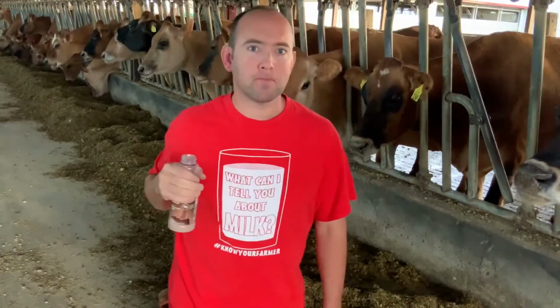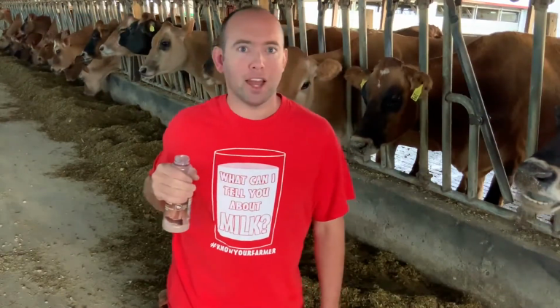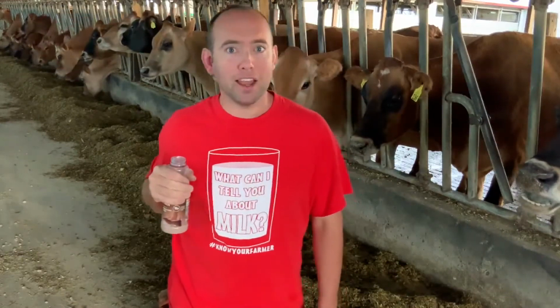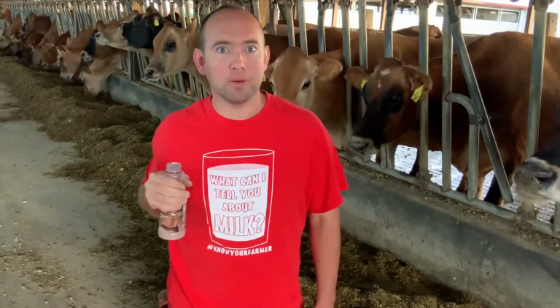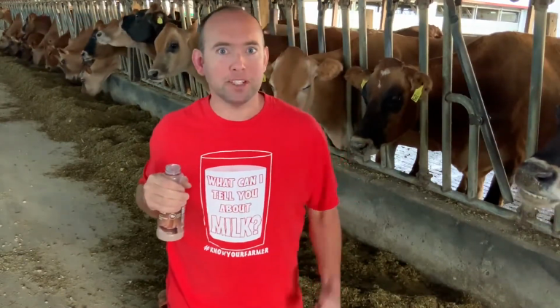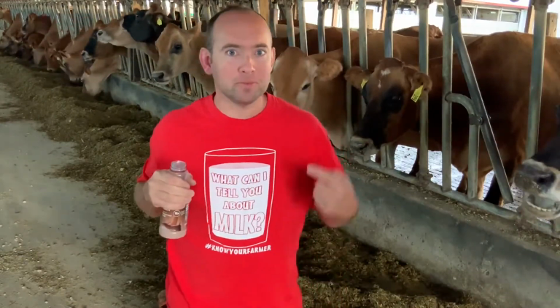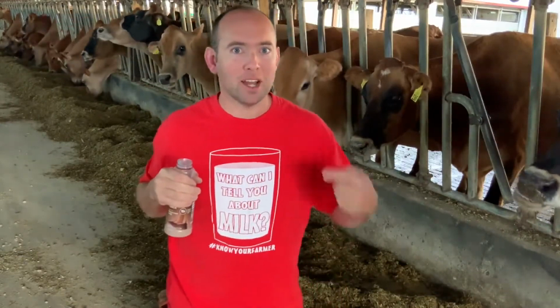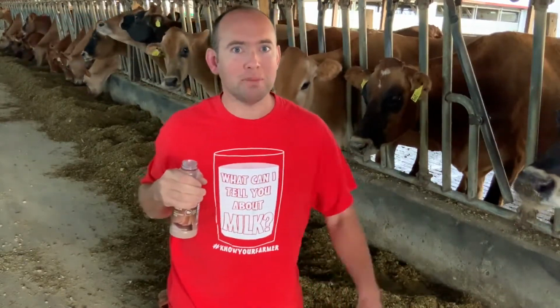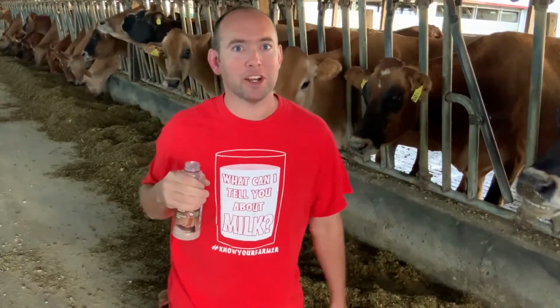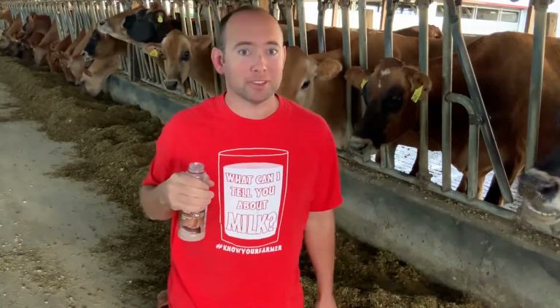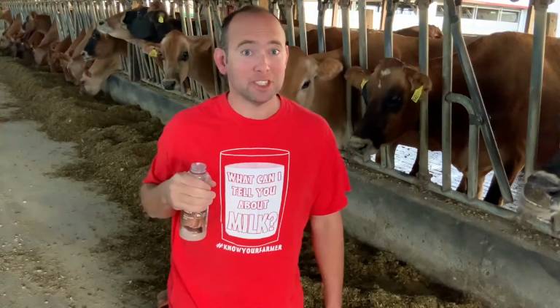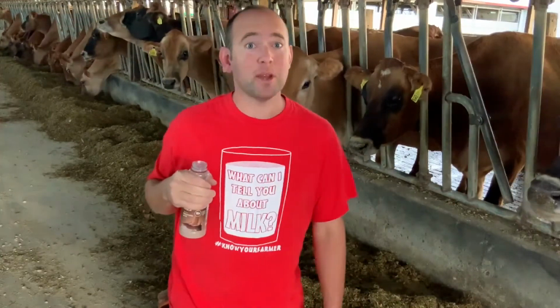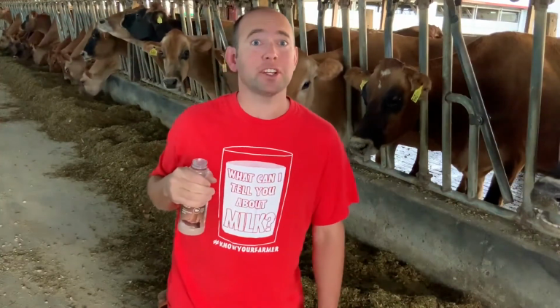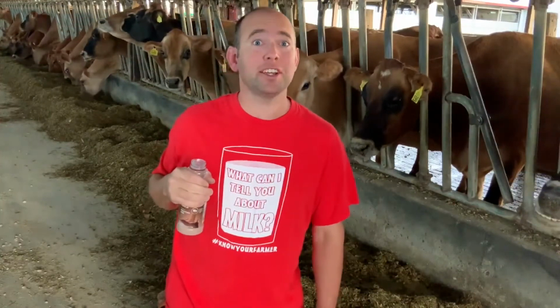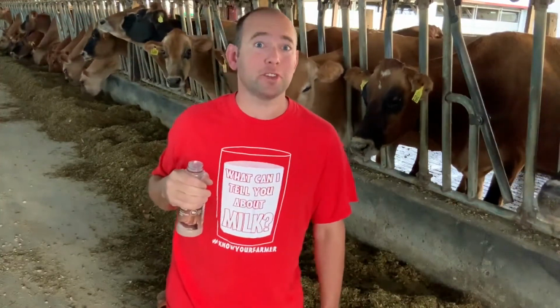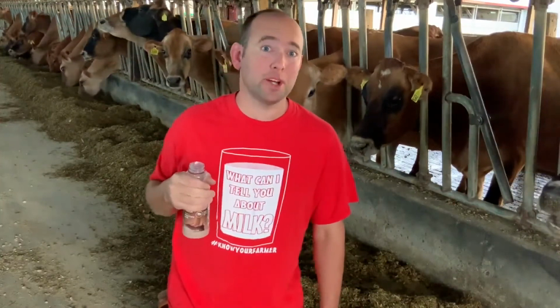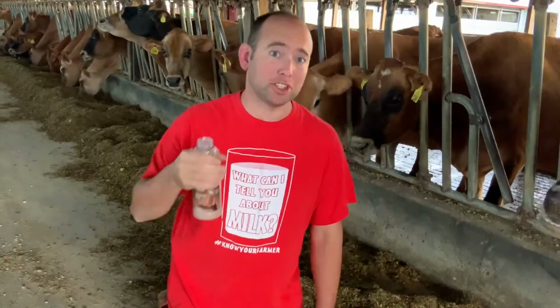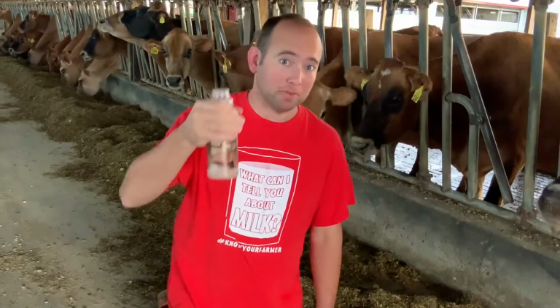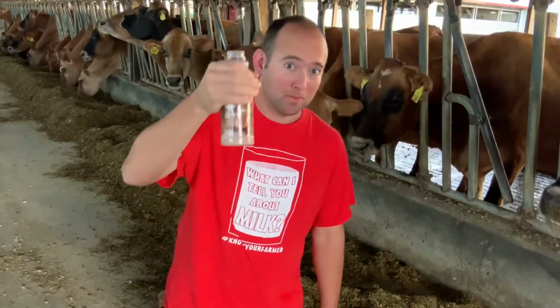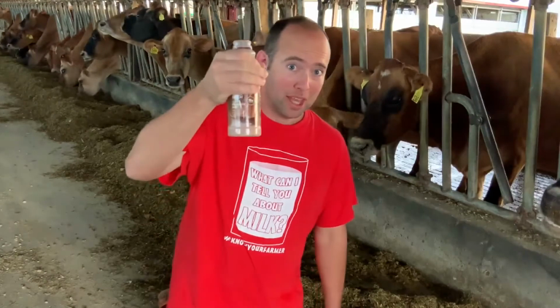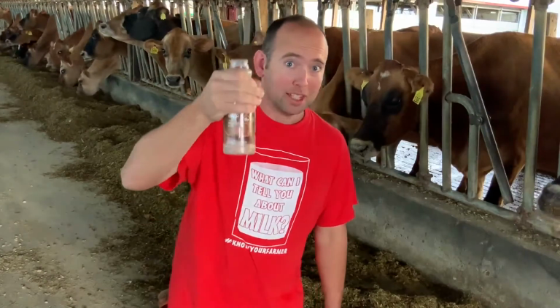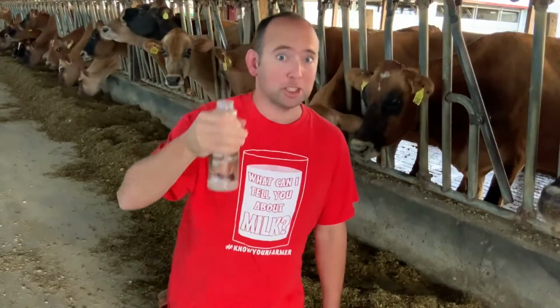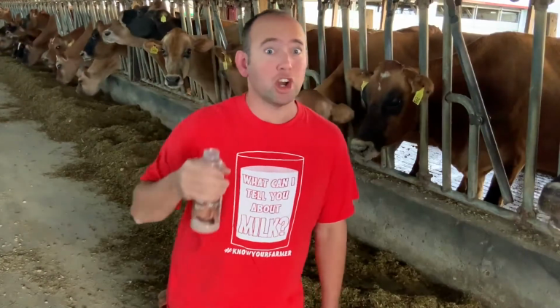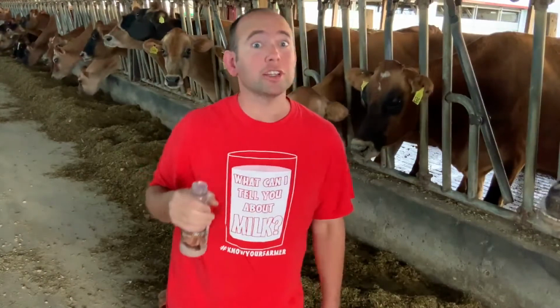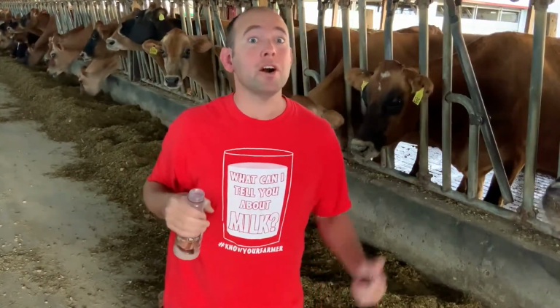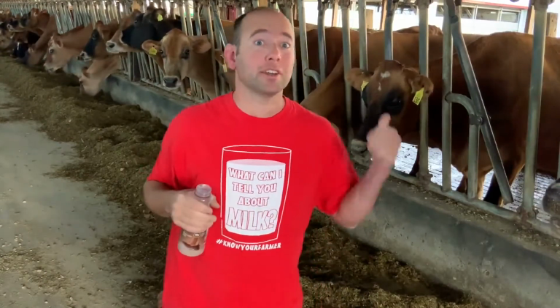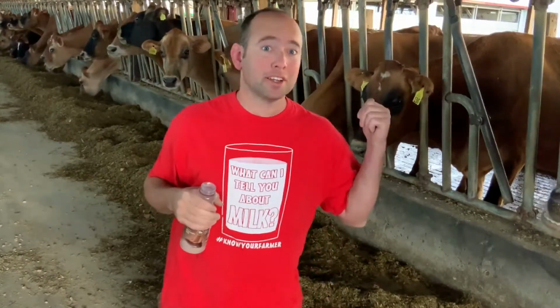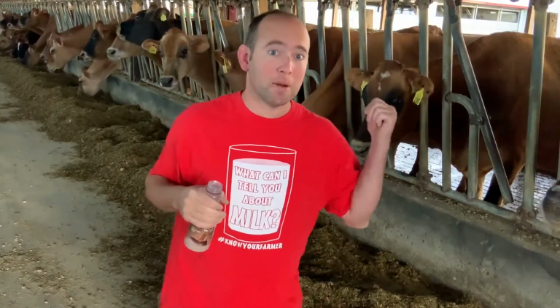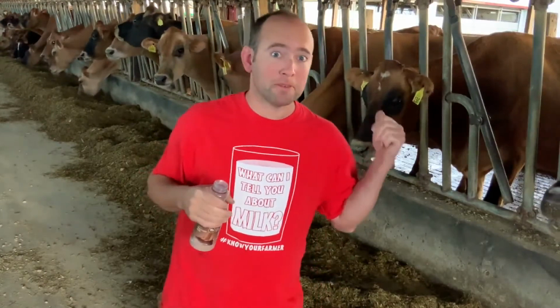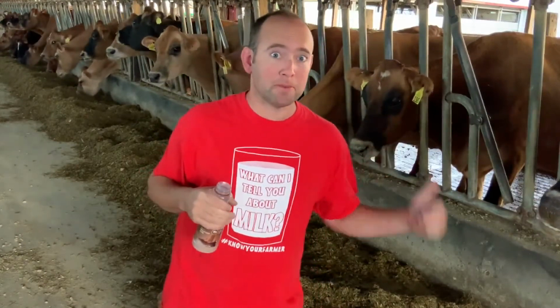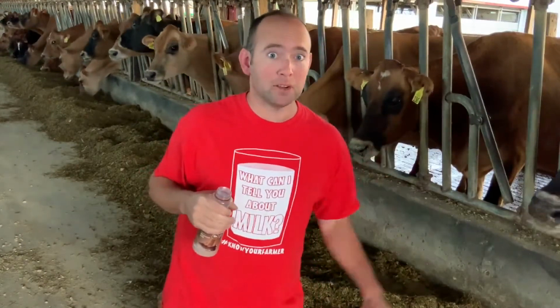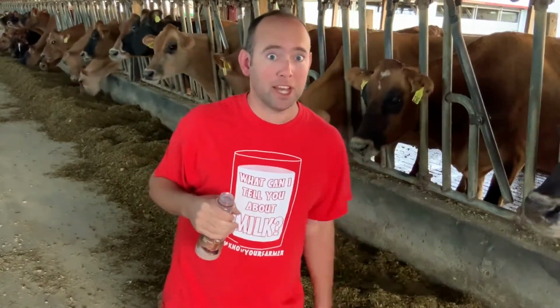Hi everybody, I'm Derek. Today we're going to answer the question: does chocolate milk come from a brown cow?